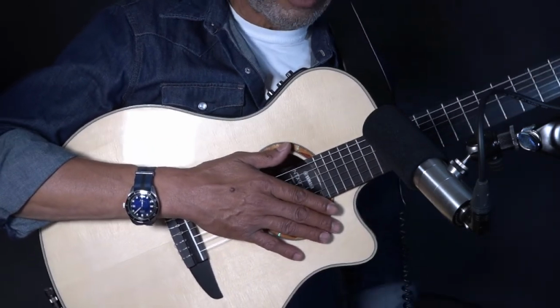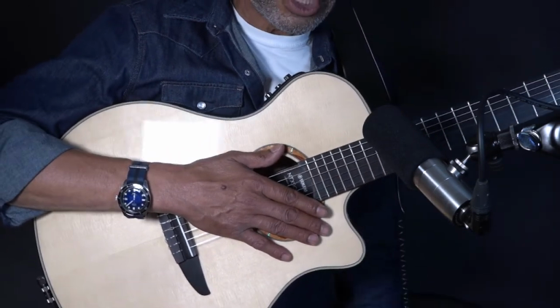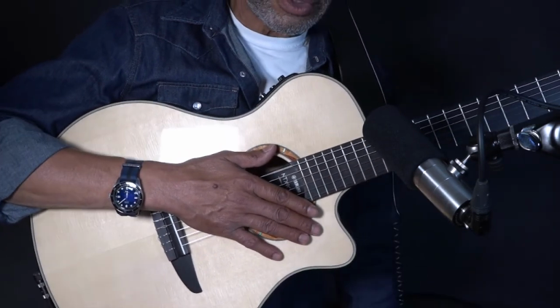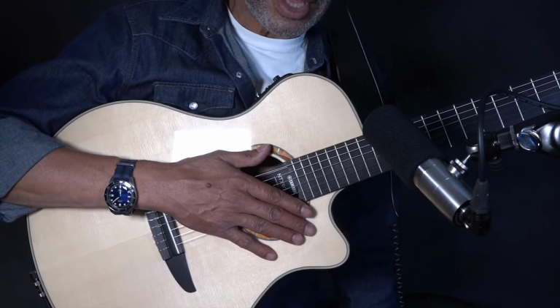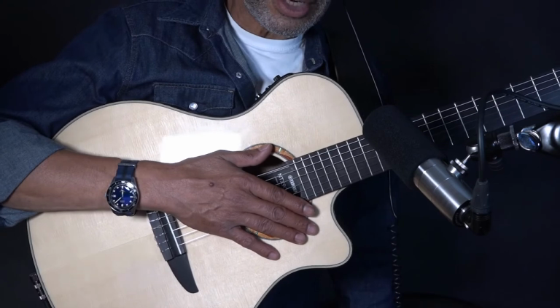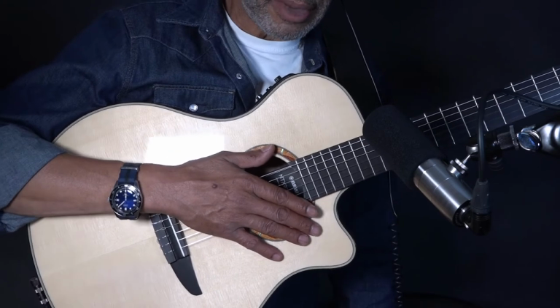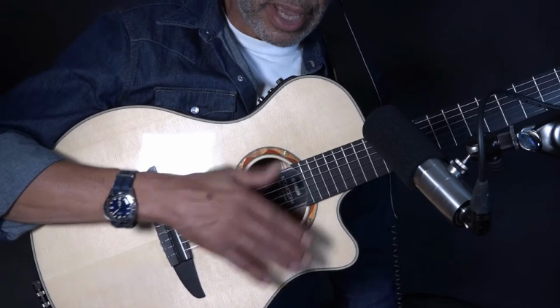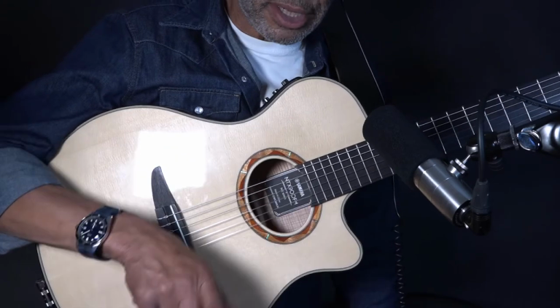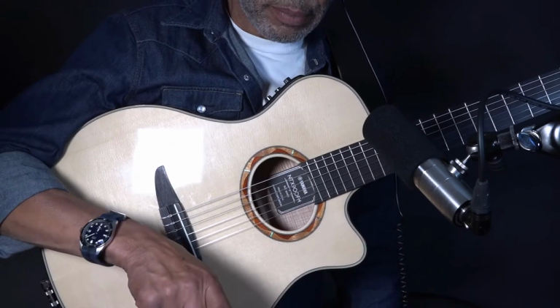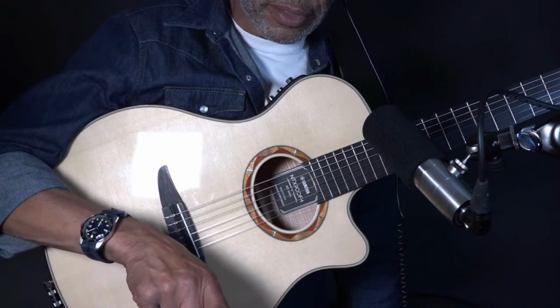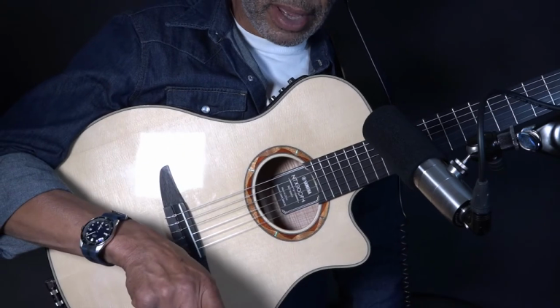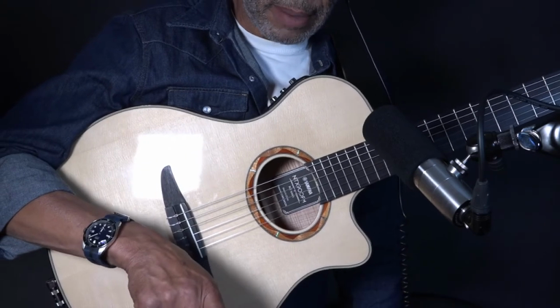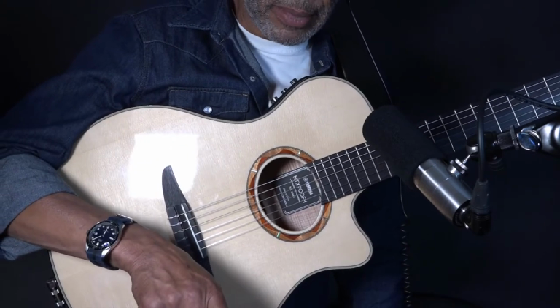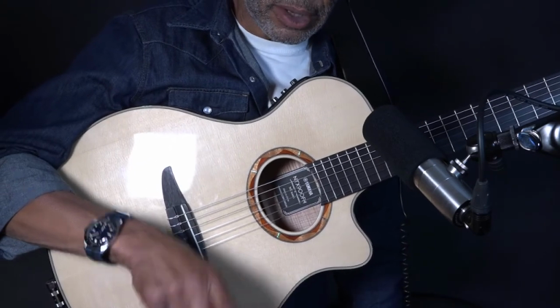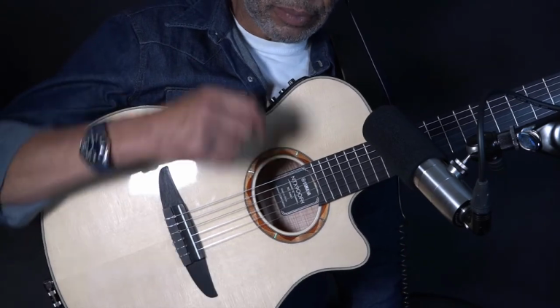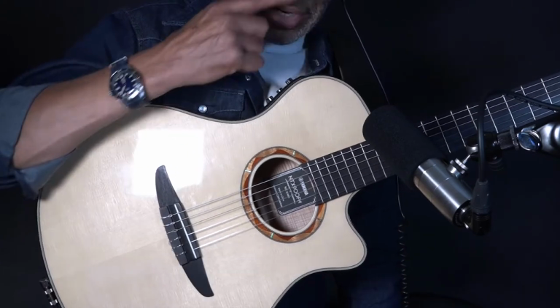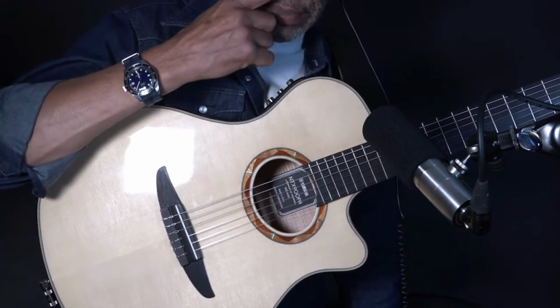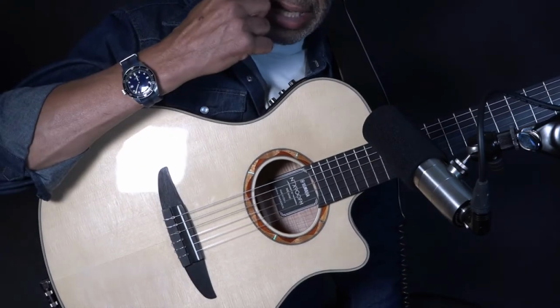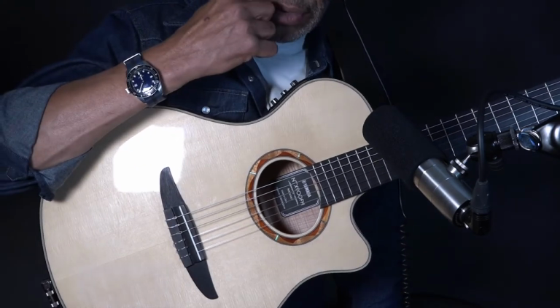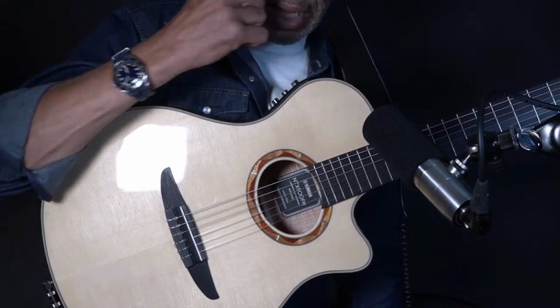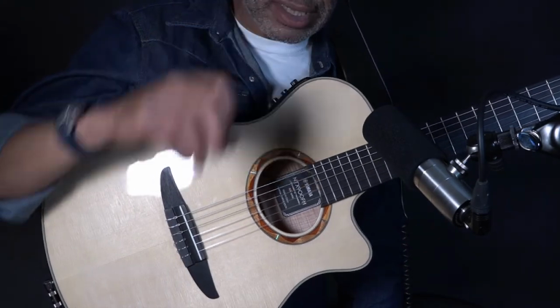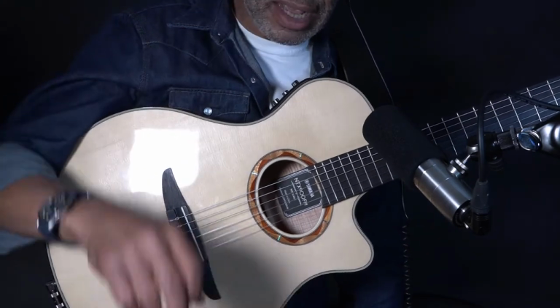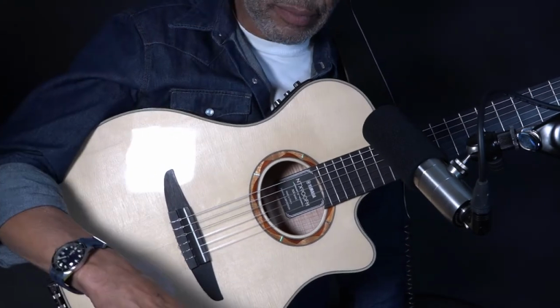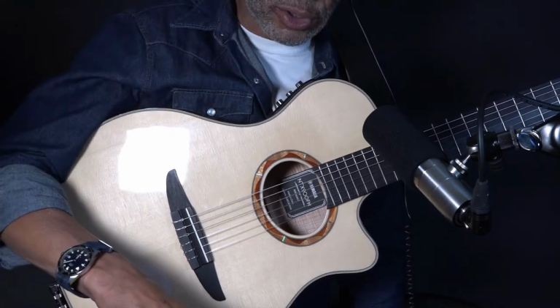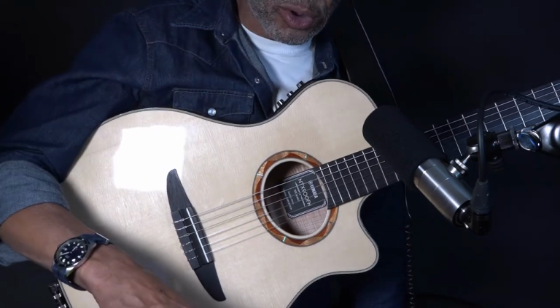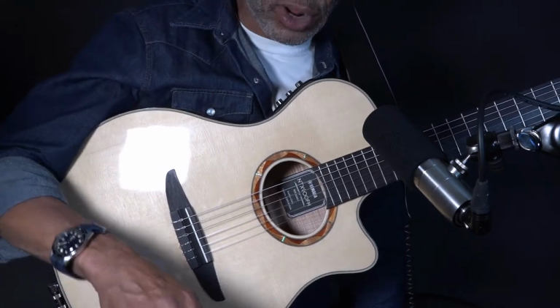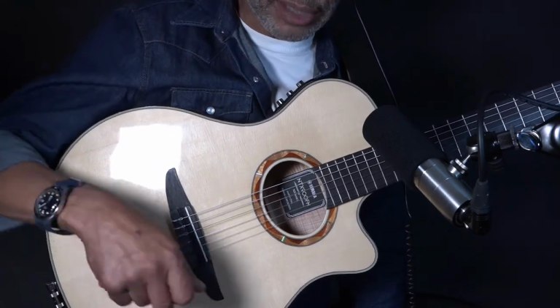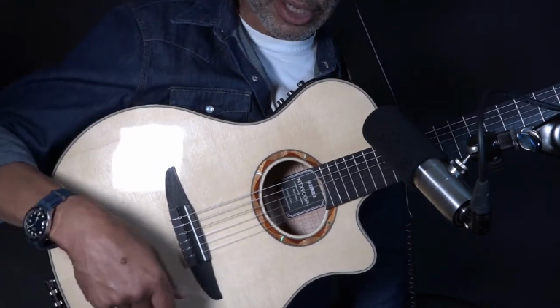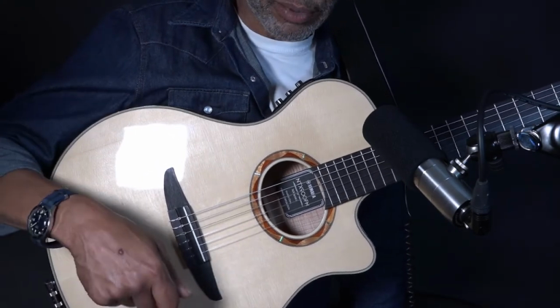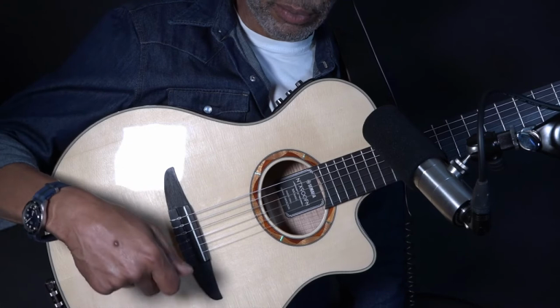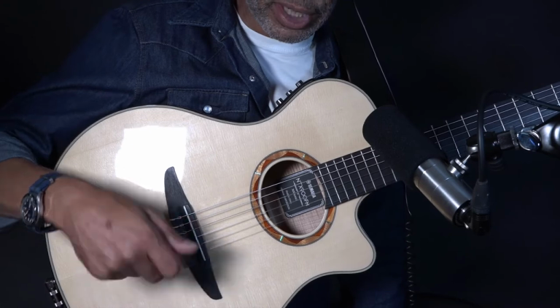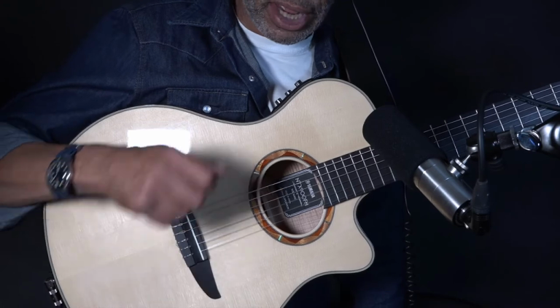I'll leave you to see what you think. There's a bit of hiss, but I'm going to have a listen back and see whether that's the impulse, or — I suspect it's probably more the guitar.